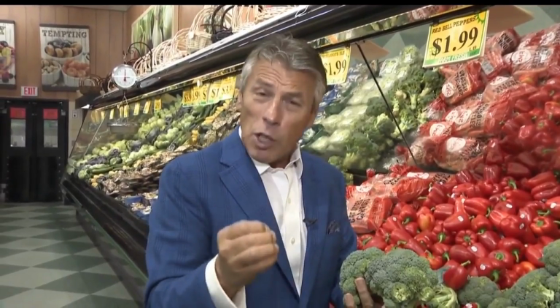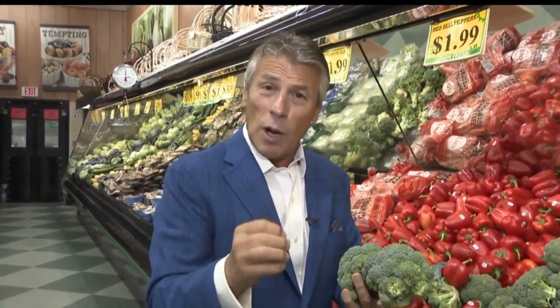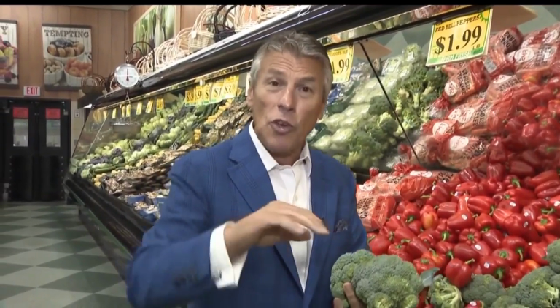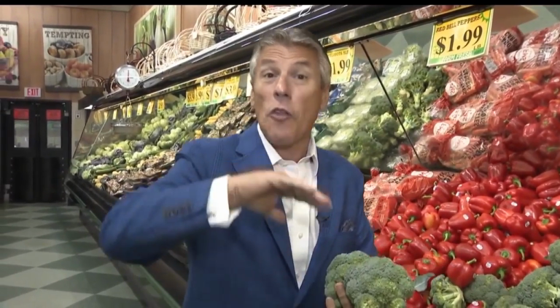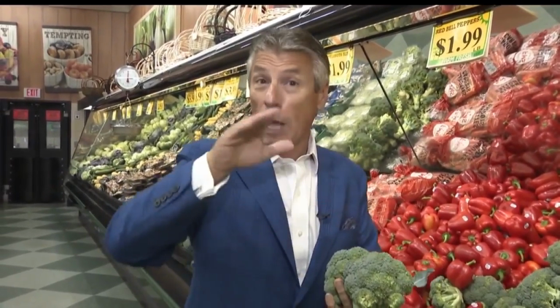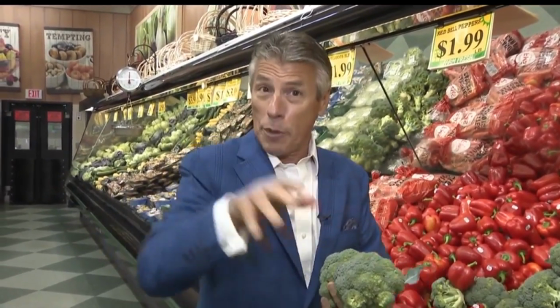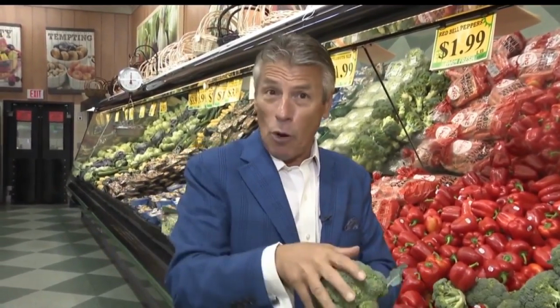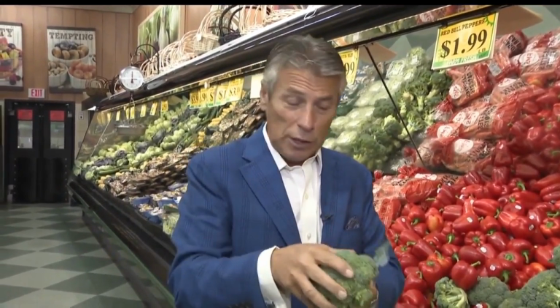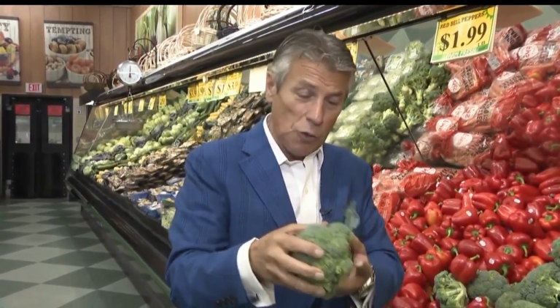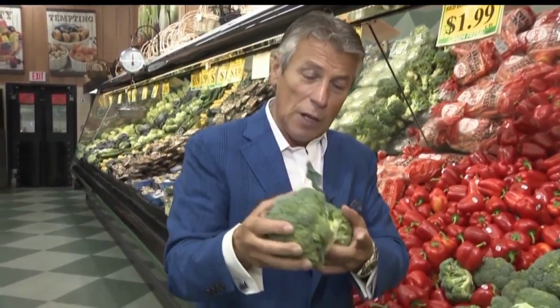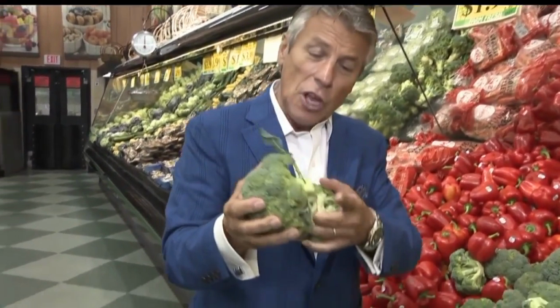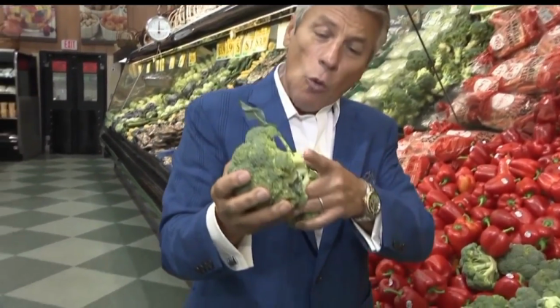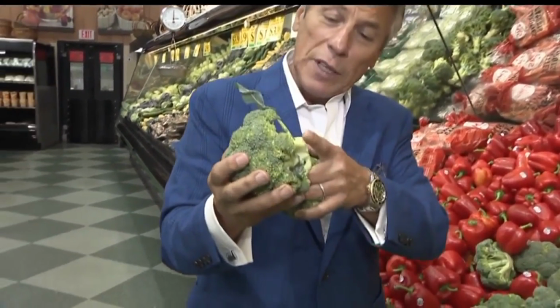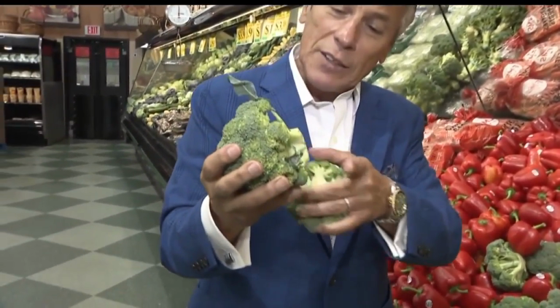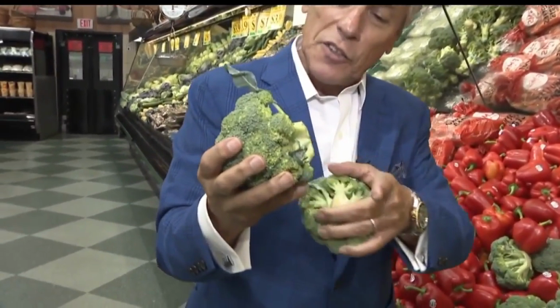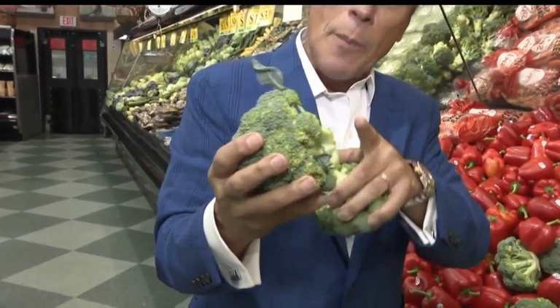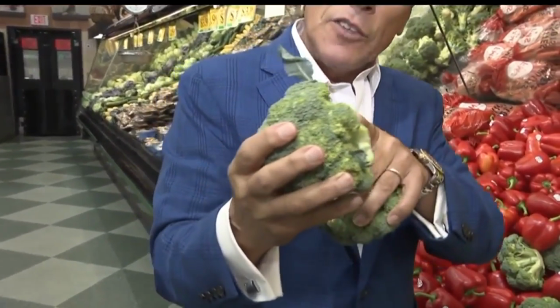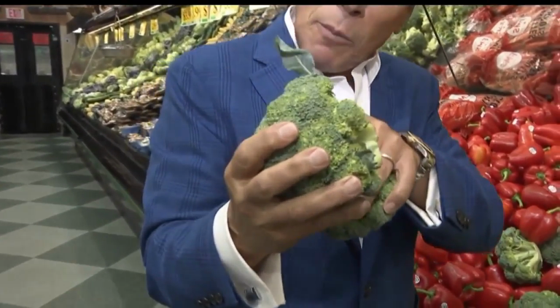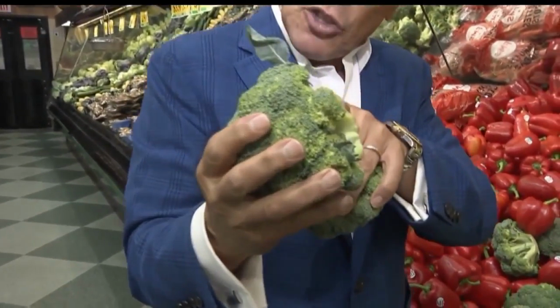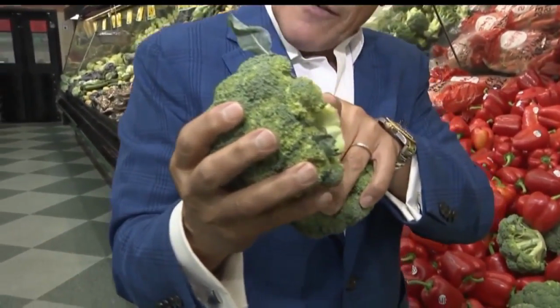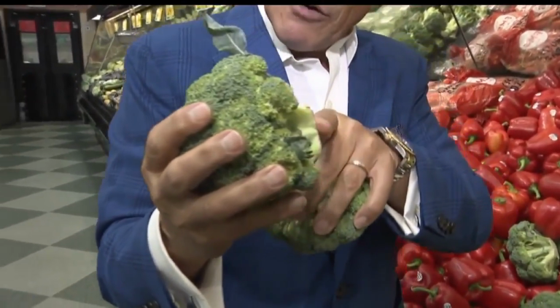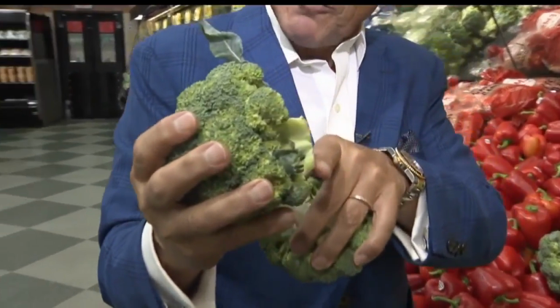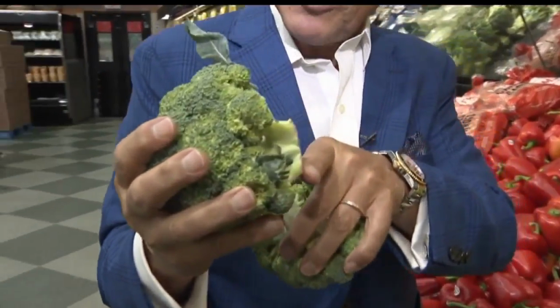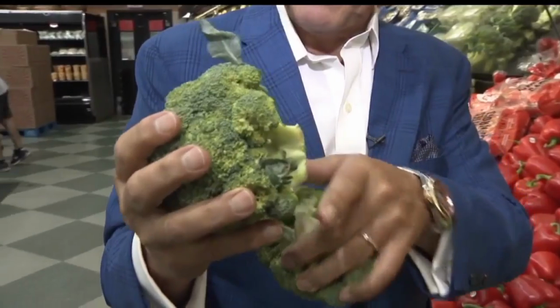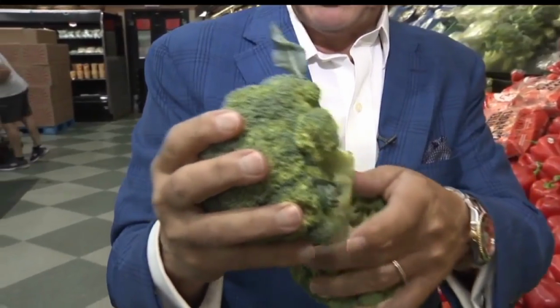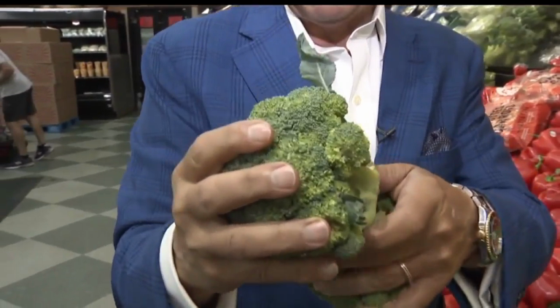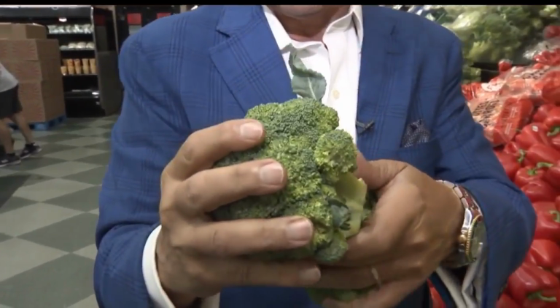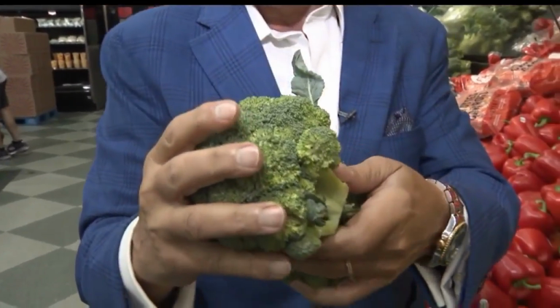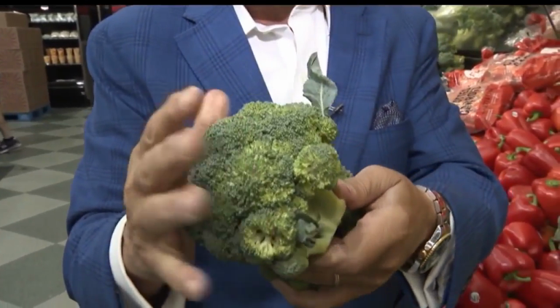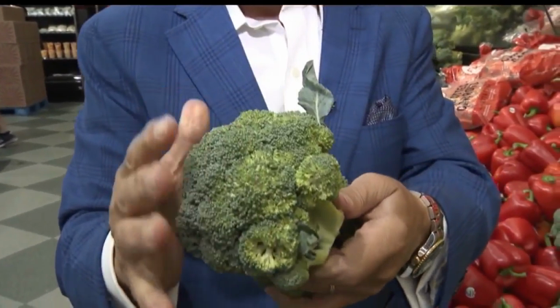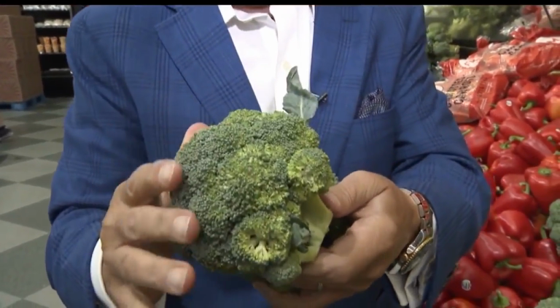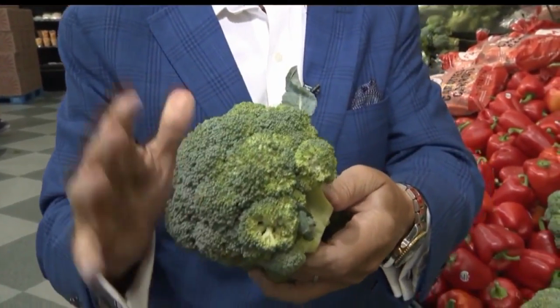Broccoli crowns are the top of the broccoli — the crowns — without the stem. Some still have a very small stem, but usually it's just the crown itself.